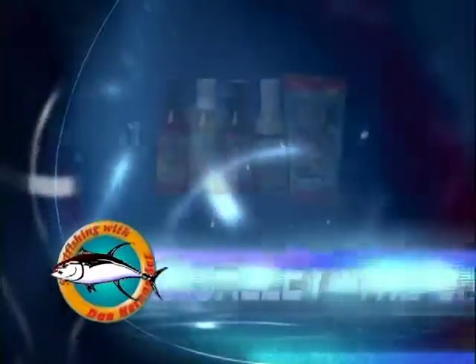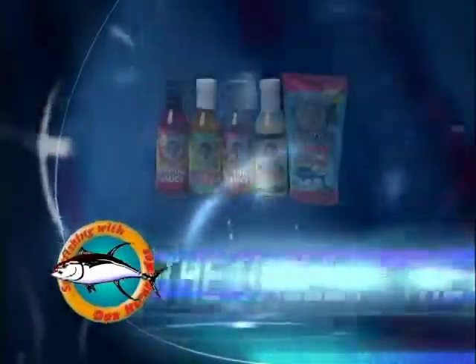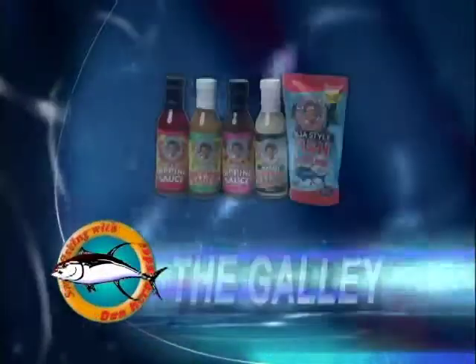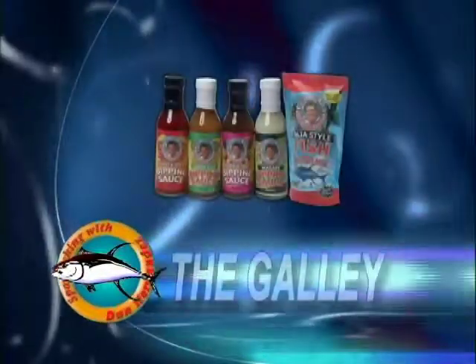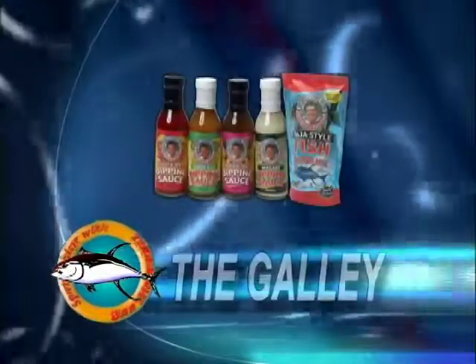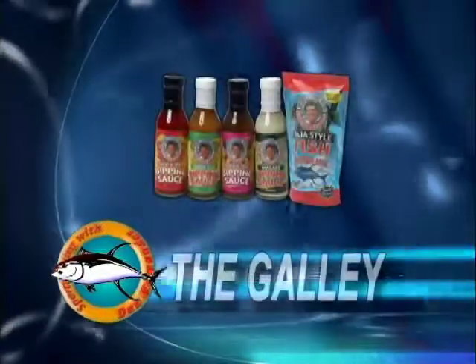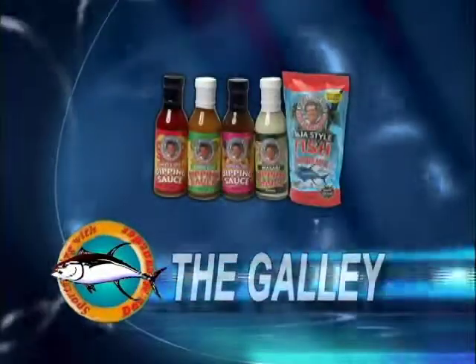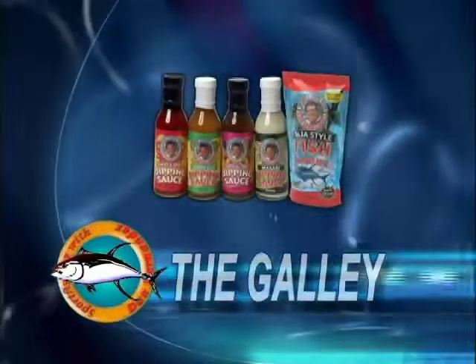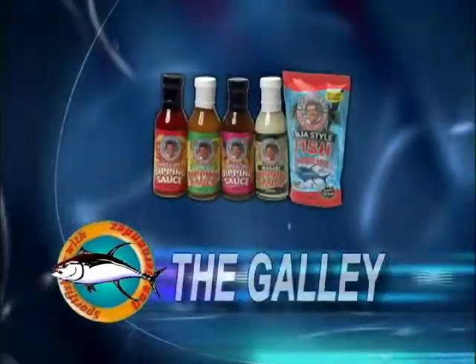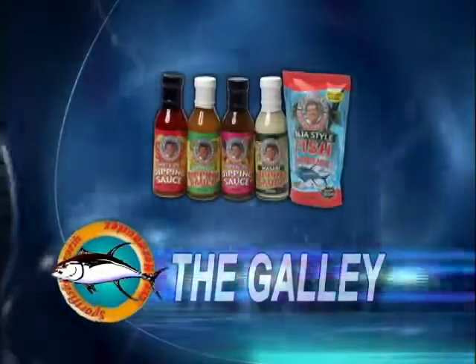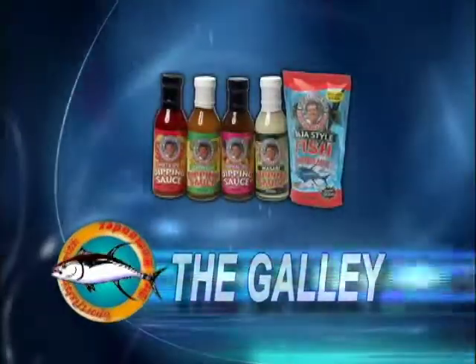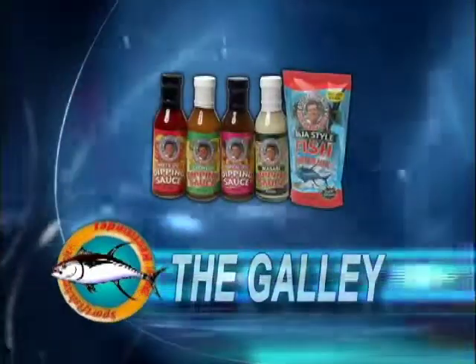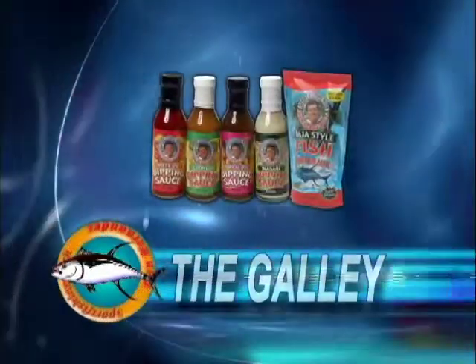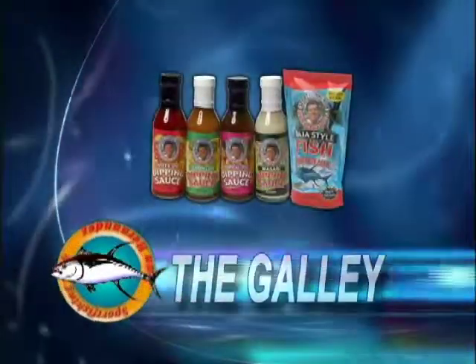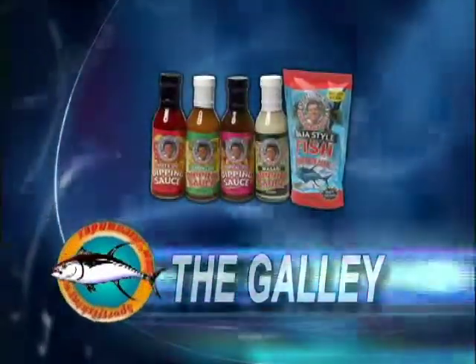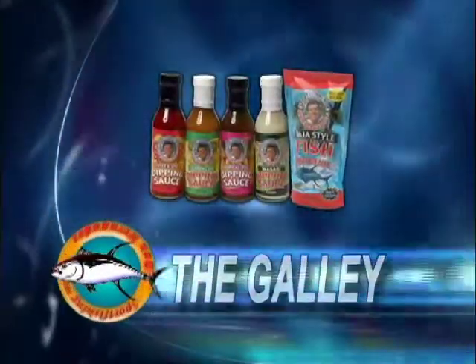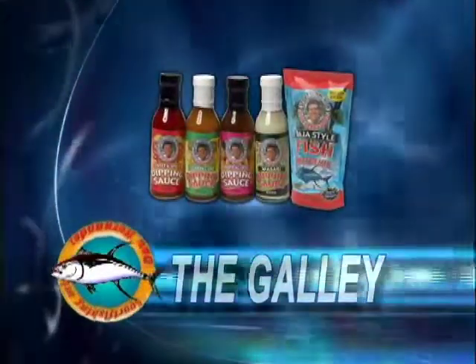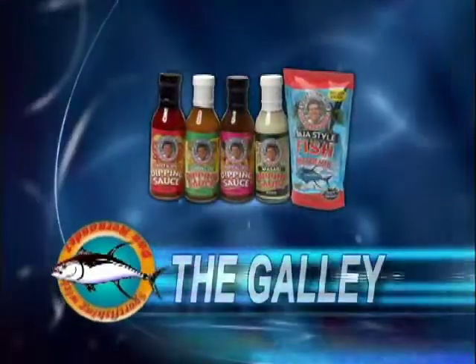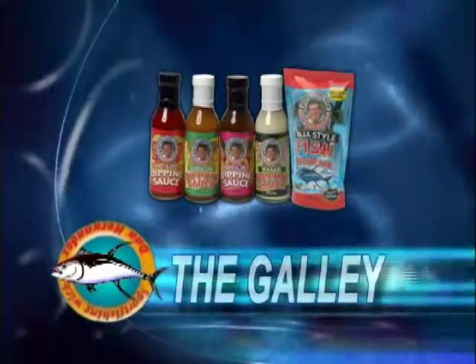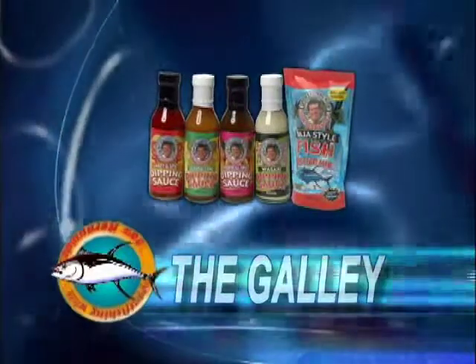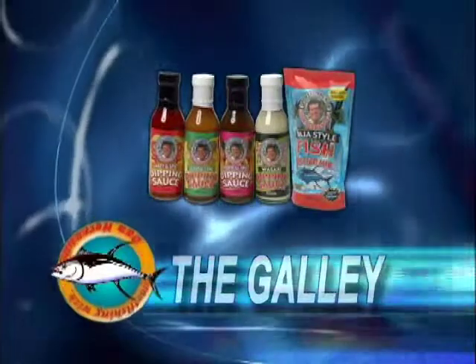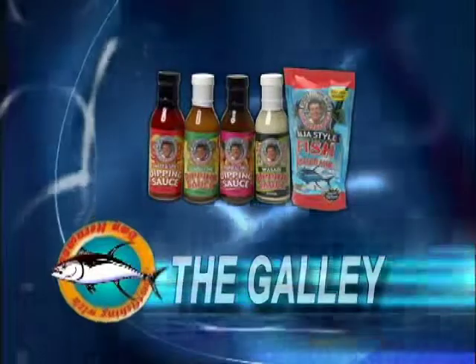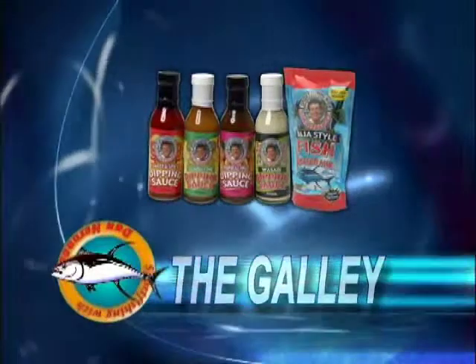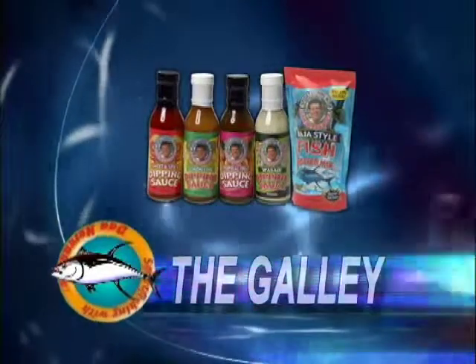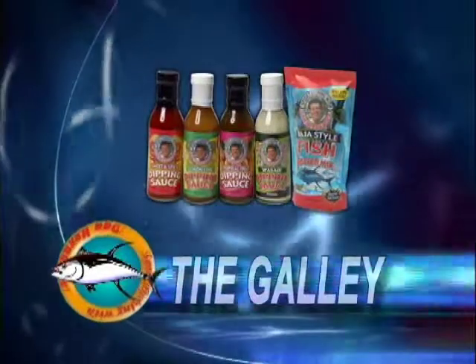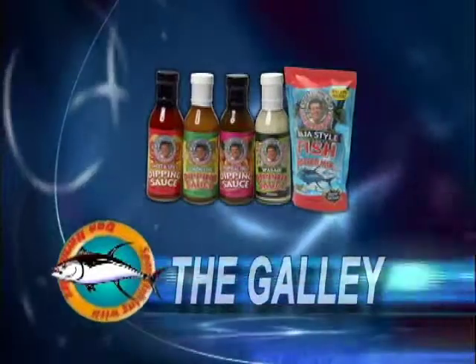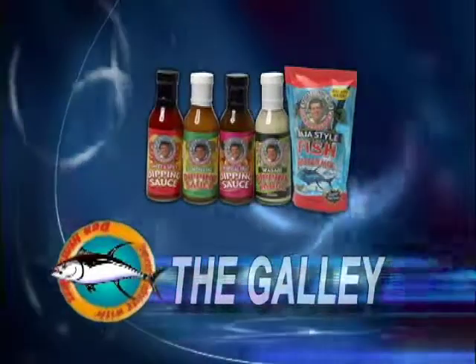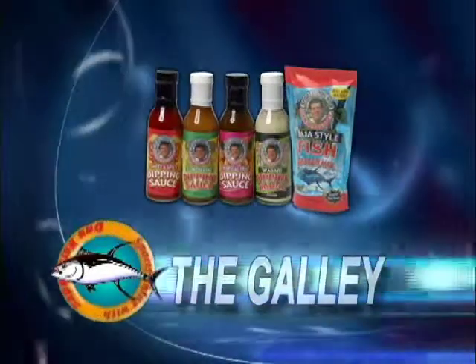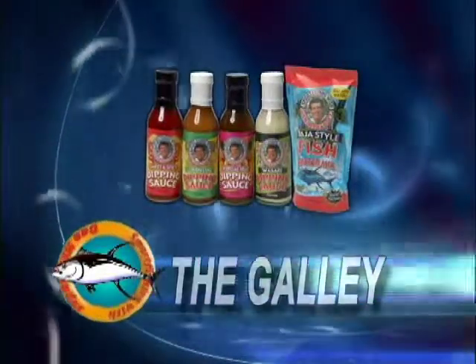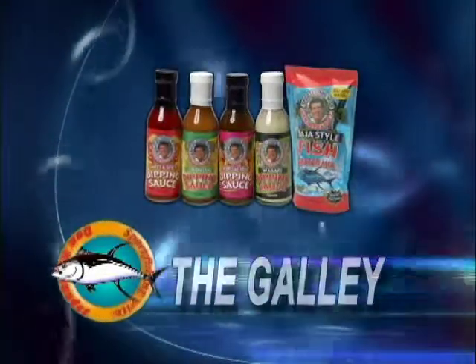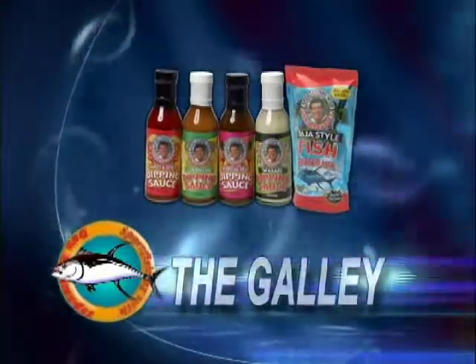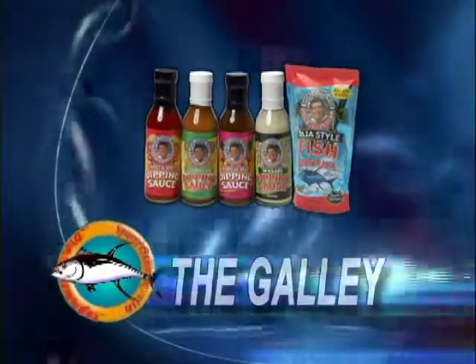This week the galley is brought to you by Dan Hernandez dipping sauces and fish batters. Look for them in your local supermarket.